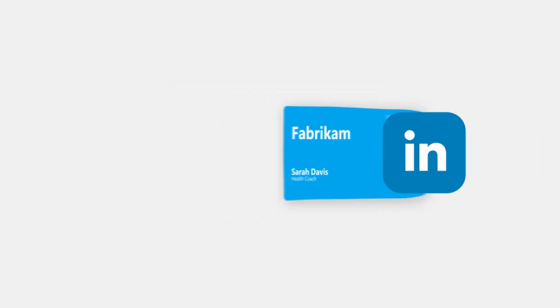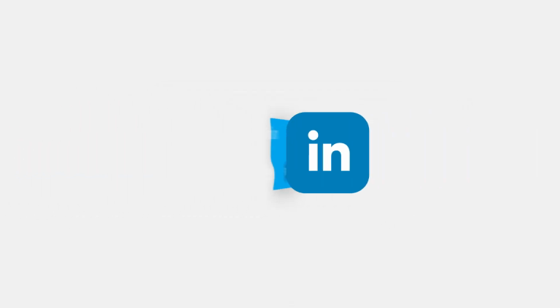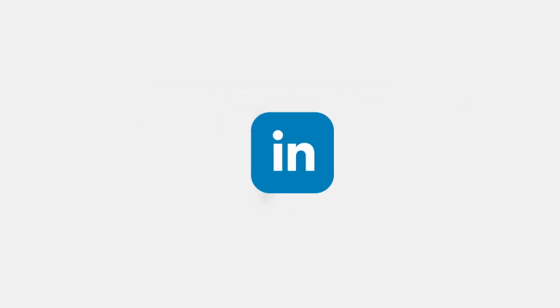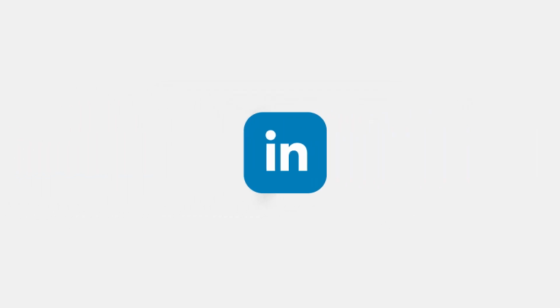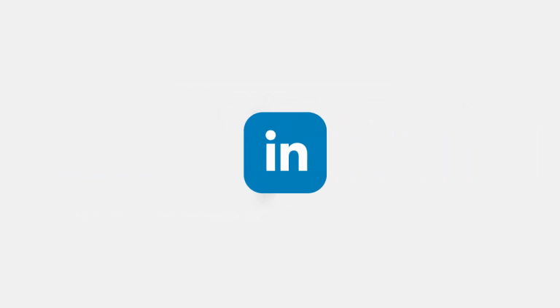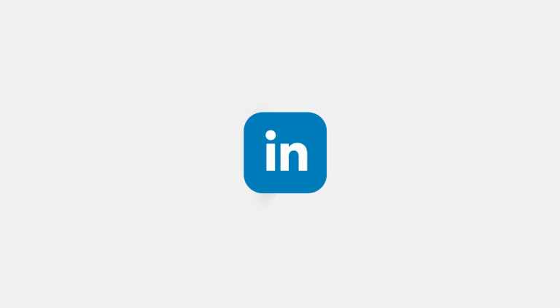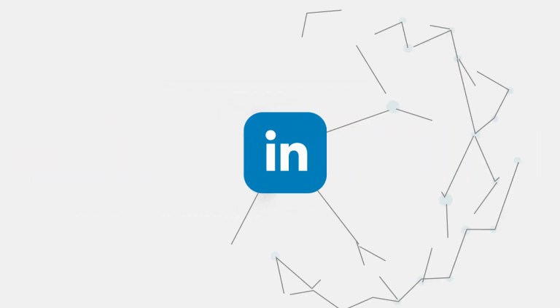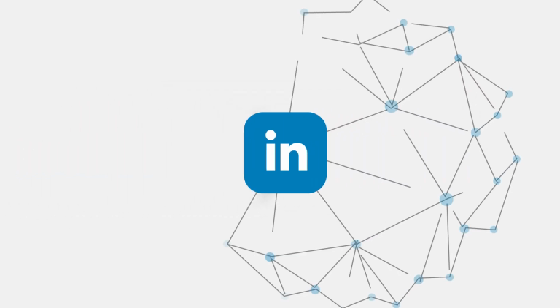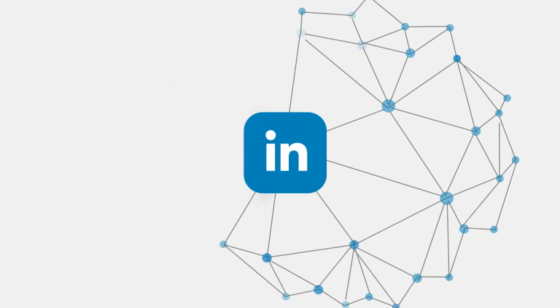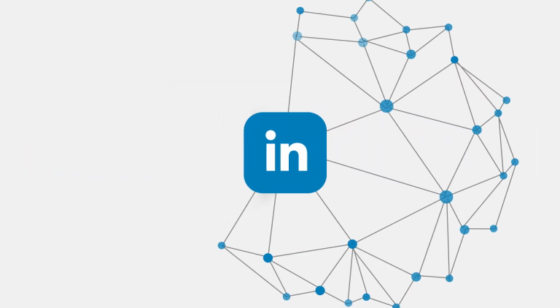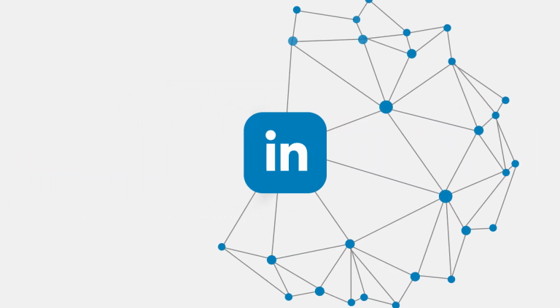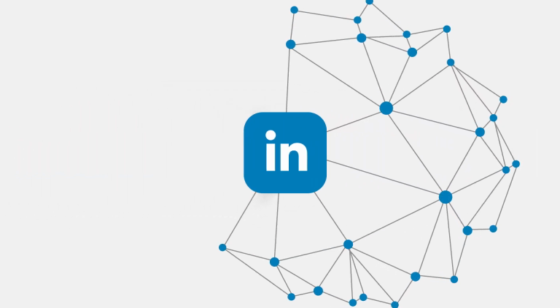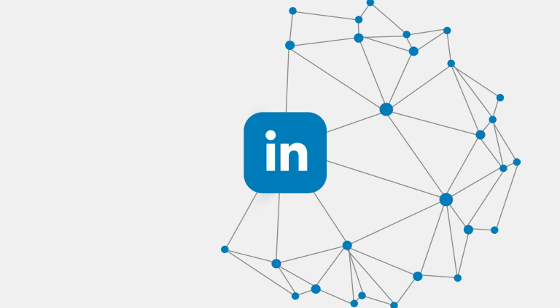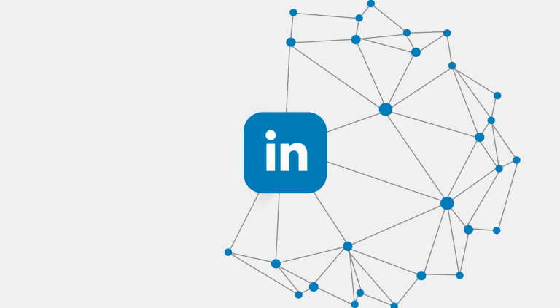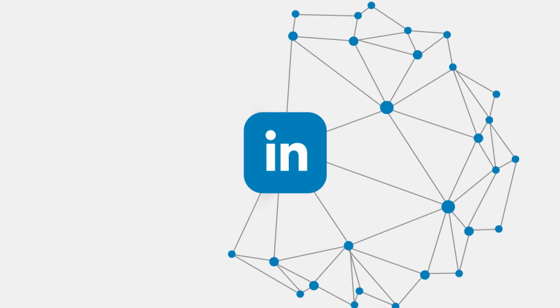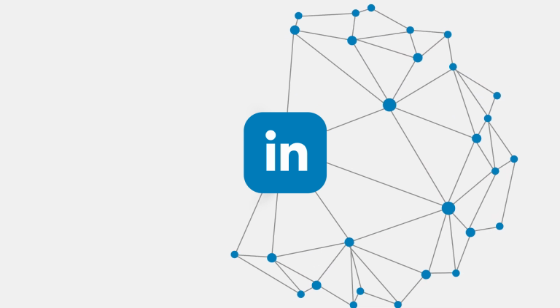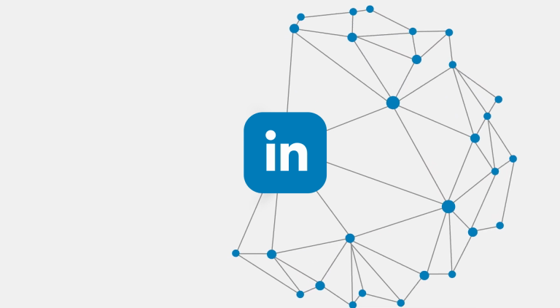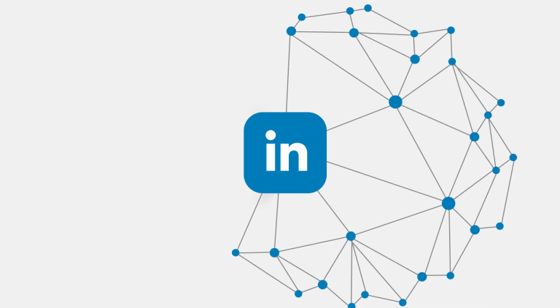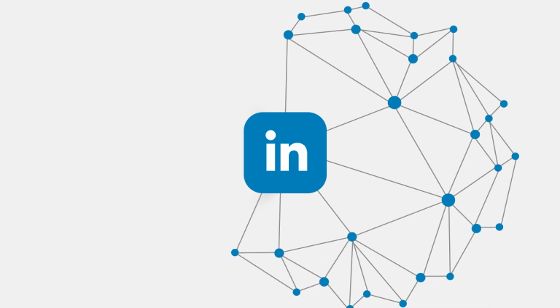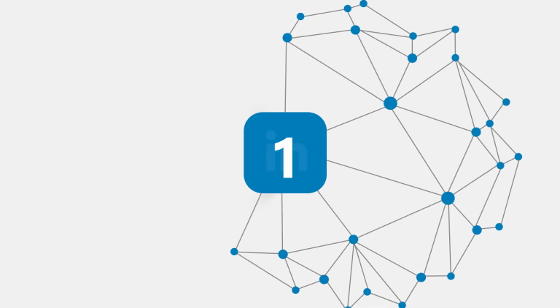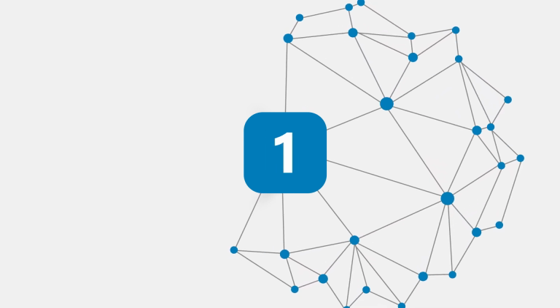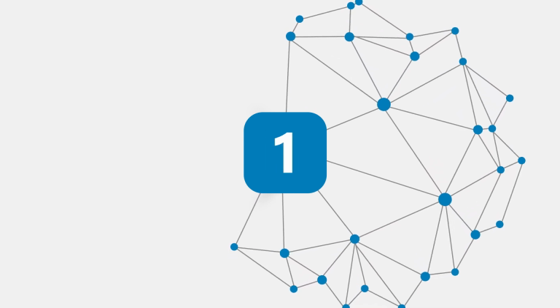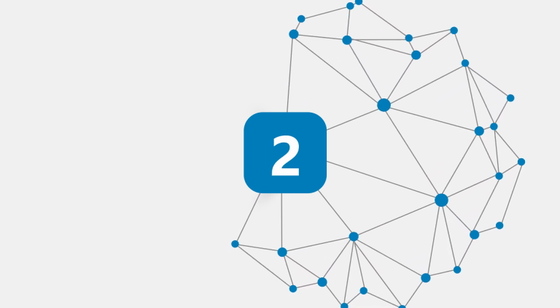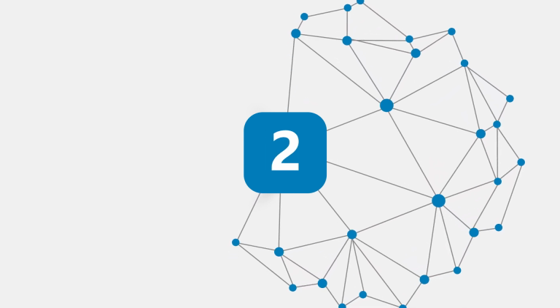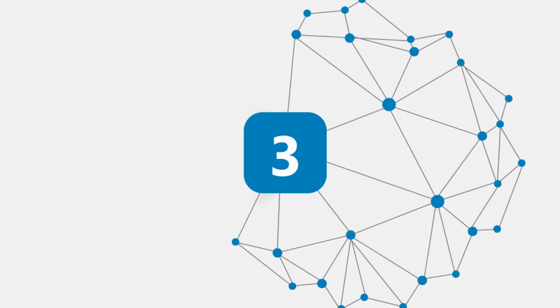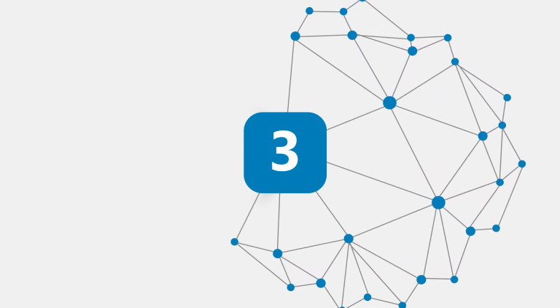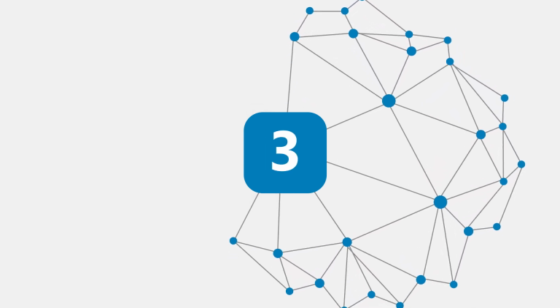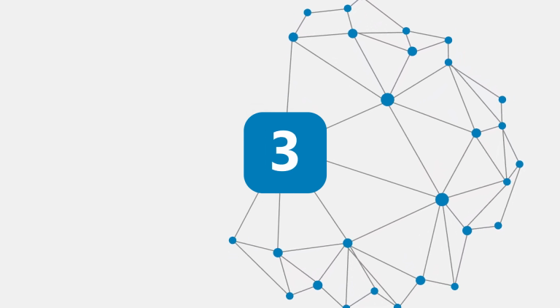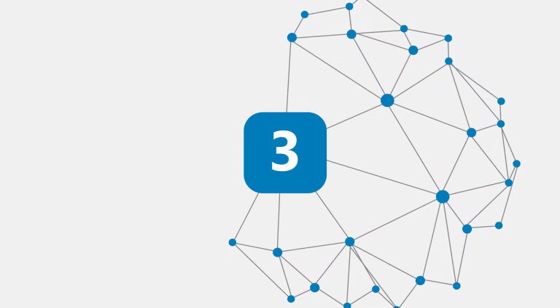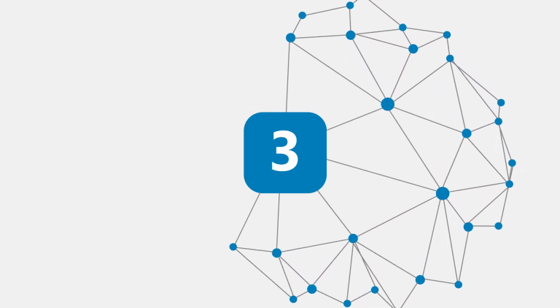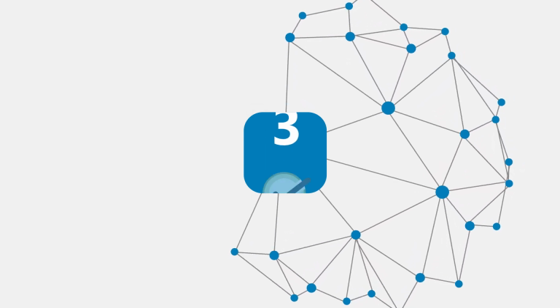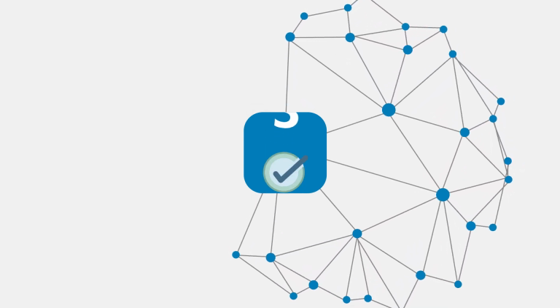On LinkedIn, the world's largest professional network, it's as easy as 1-2-3 to boost your authenticity.